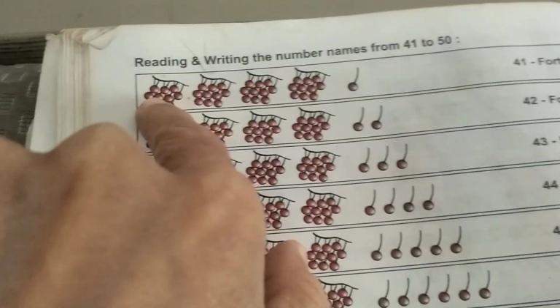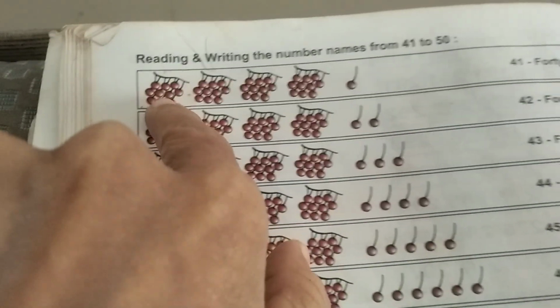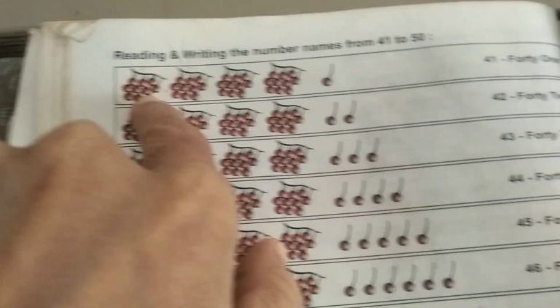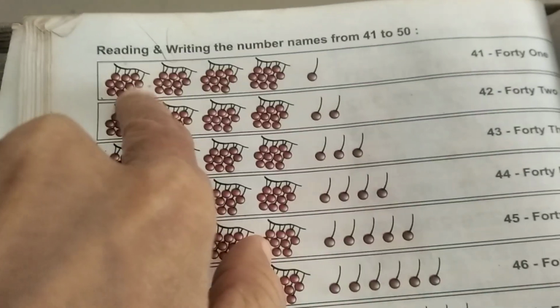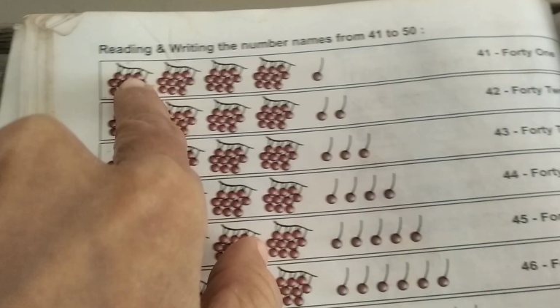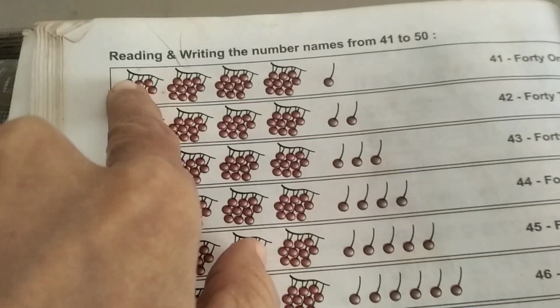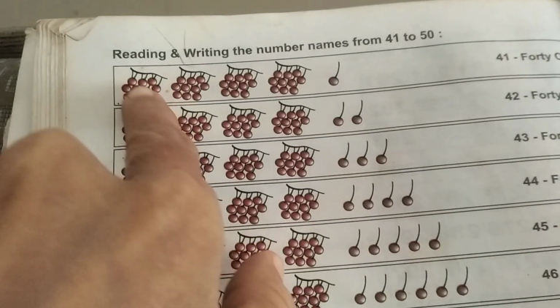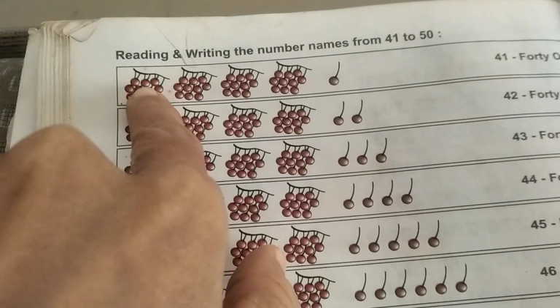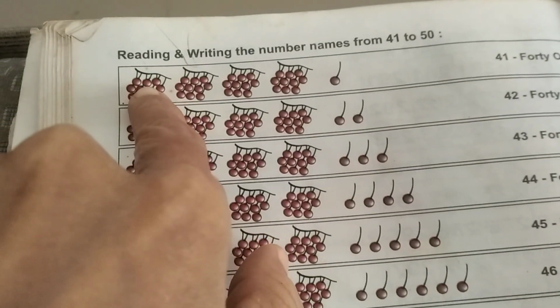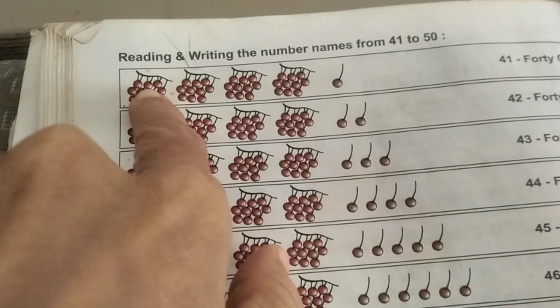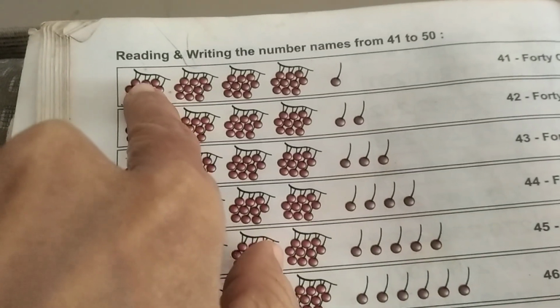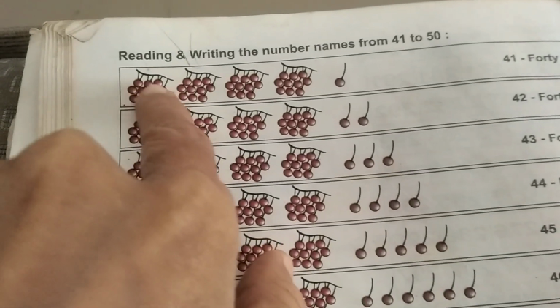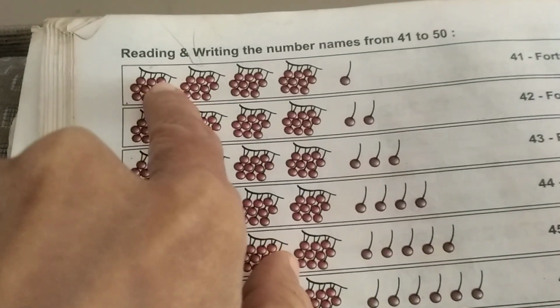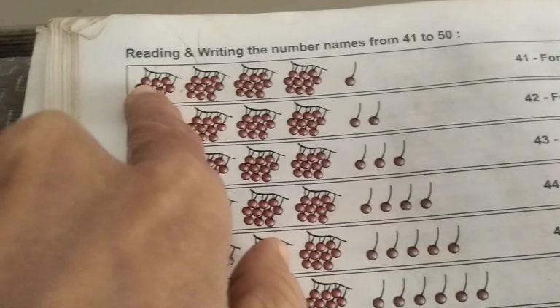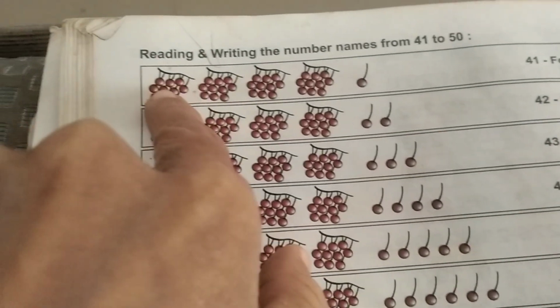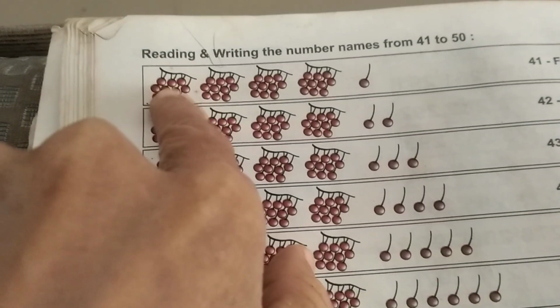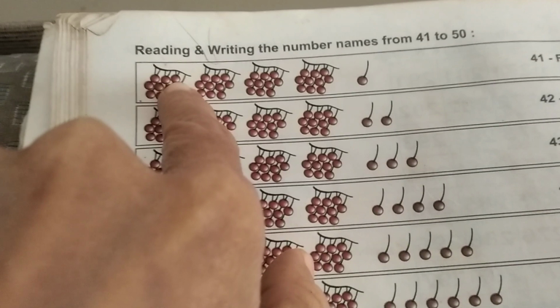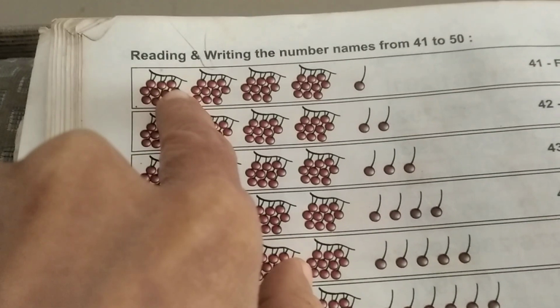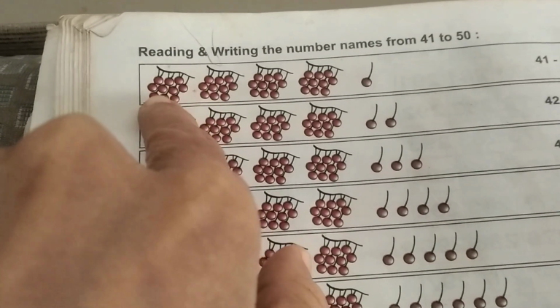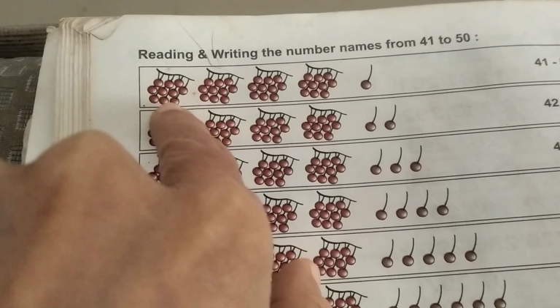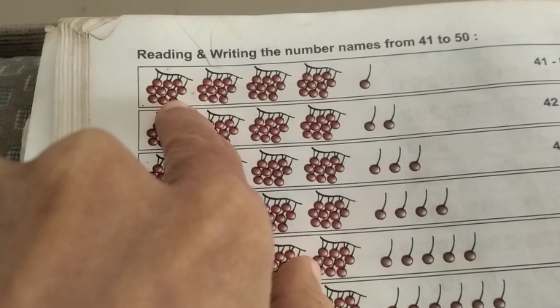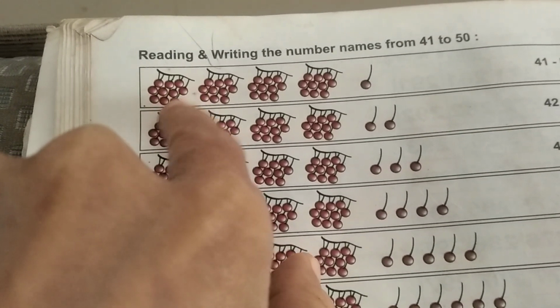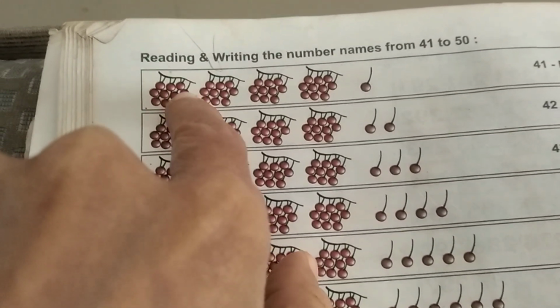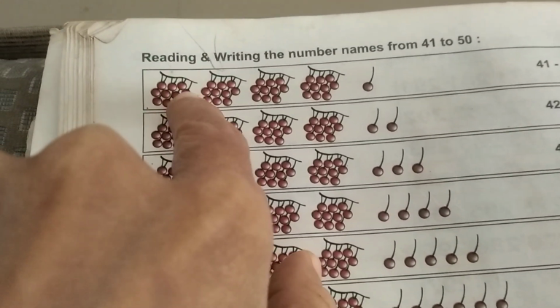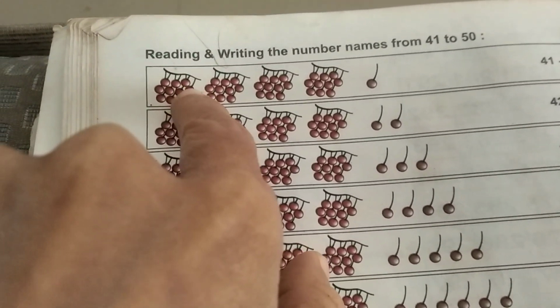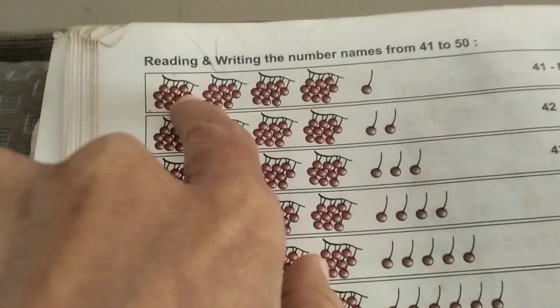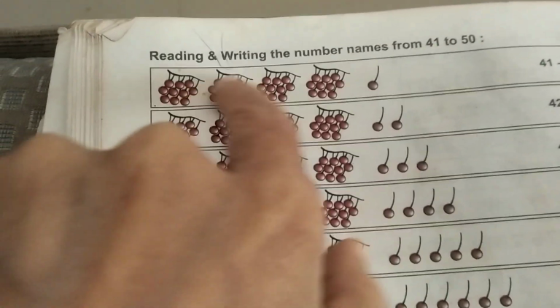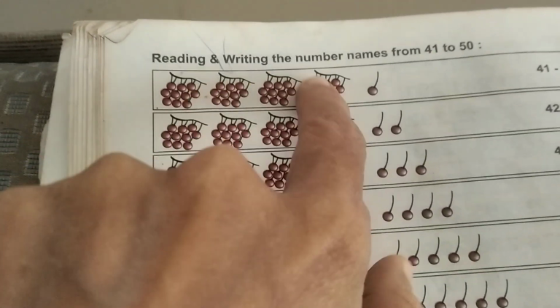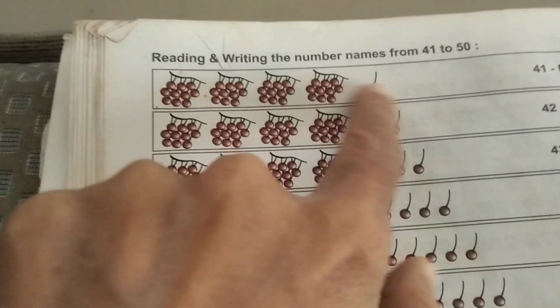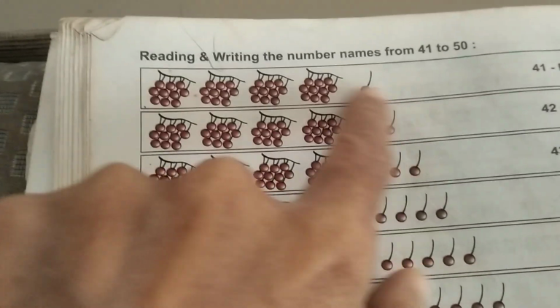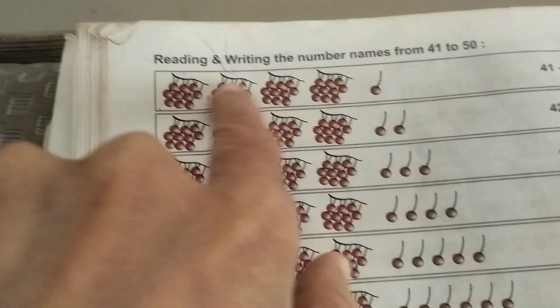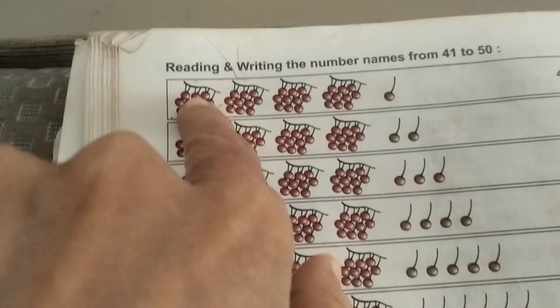Here 1, 2, 3, 4, 5, 6, 7, 8, 9, 10. Here 41 cherries are there.